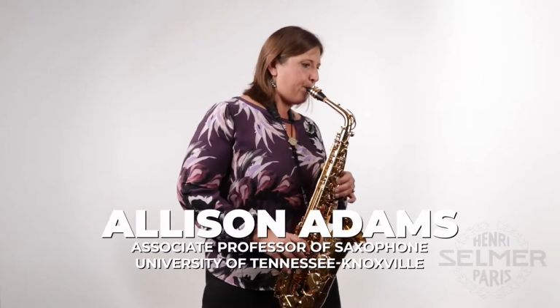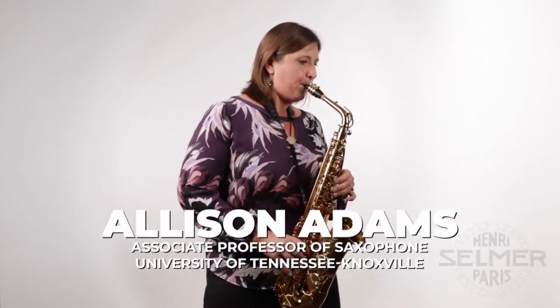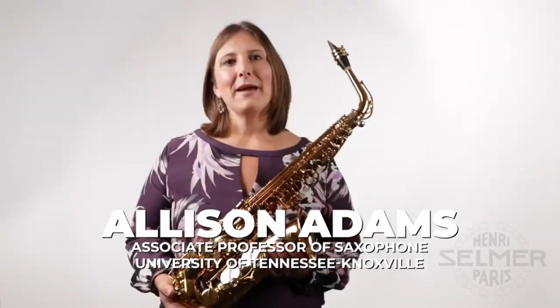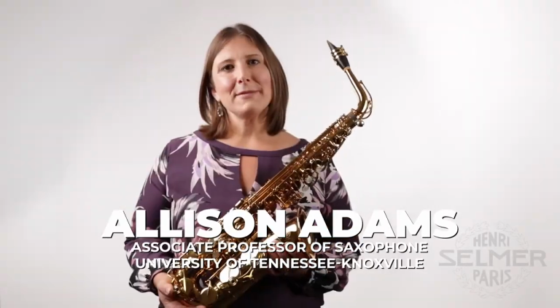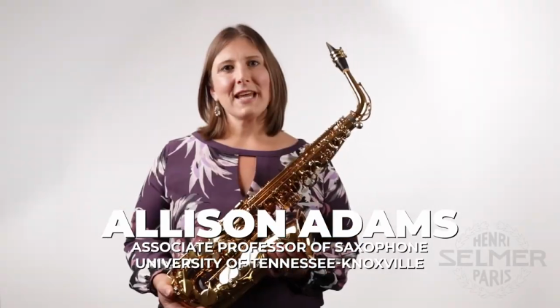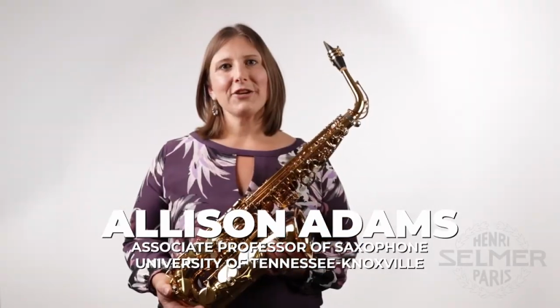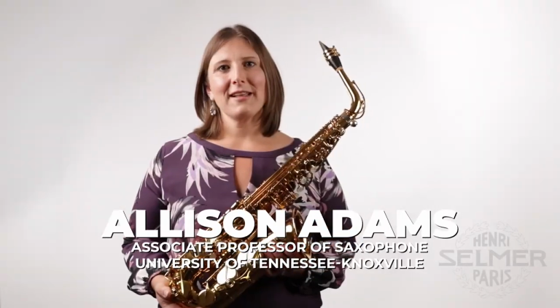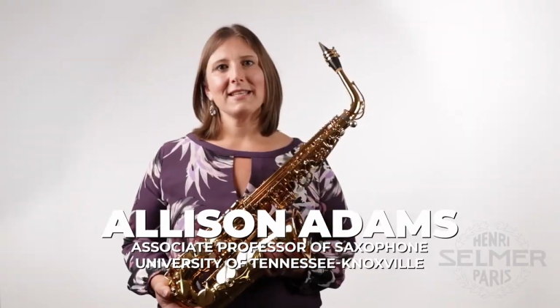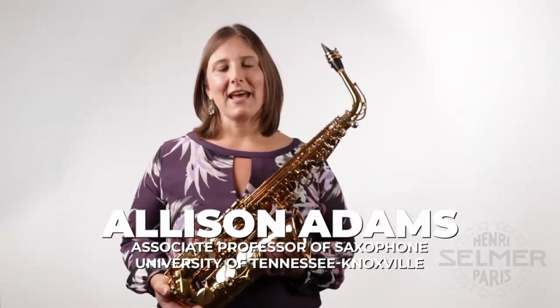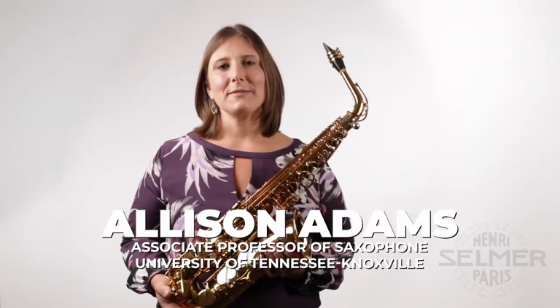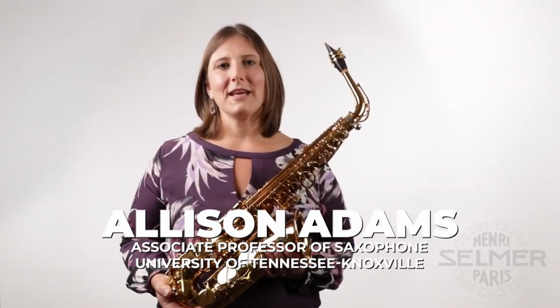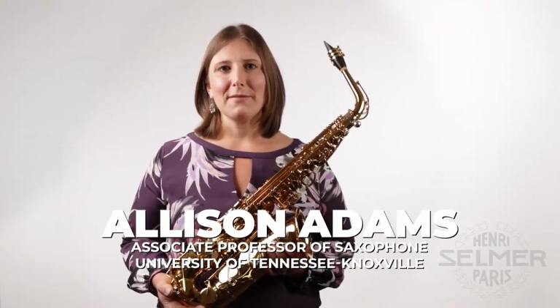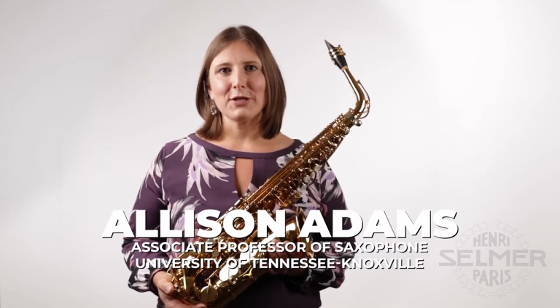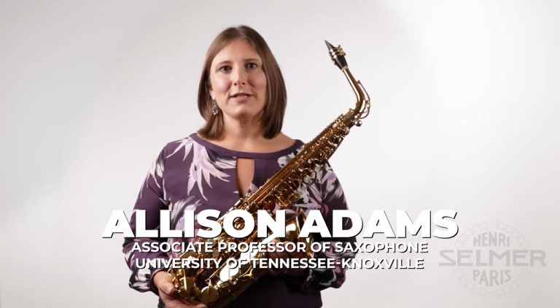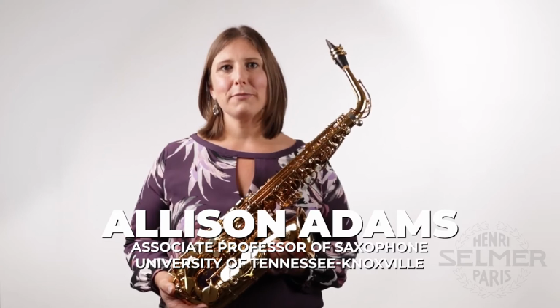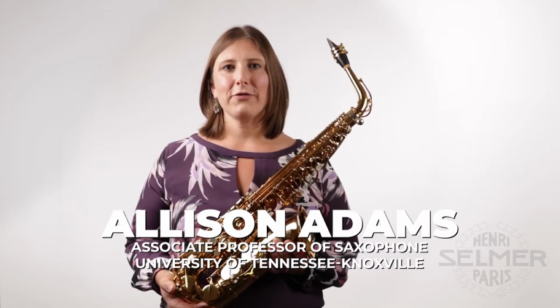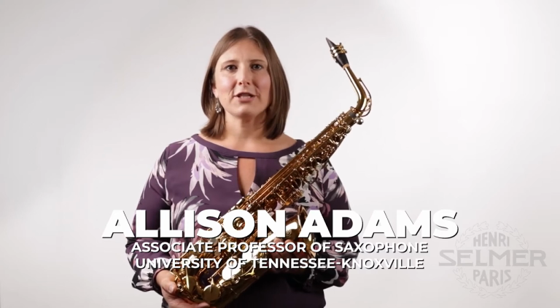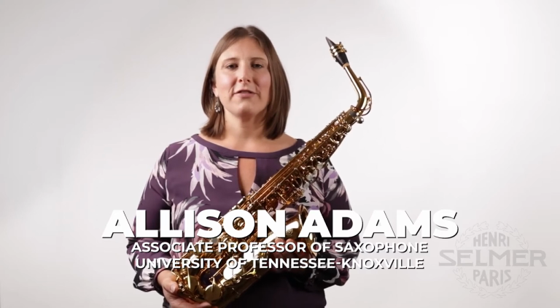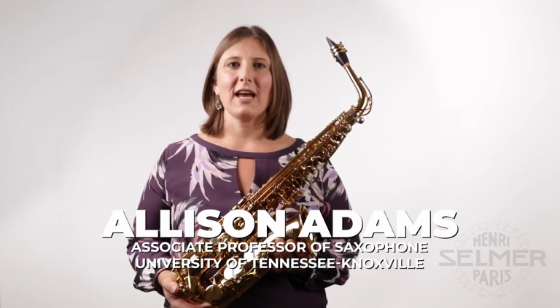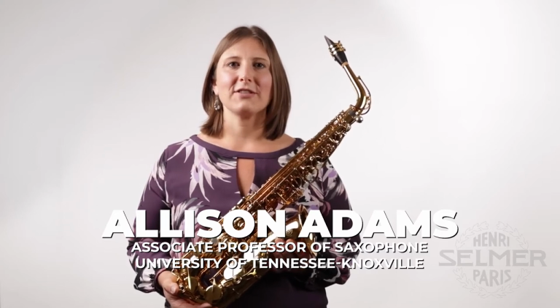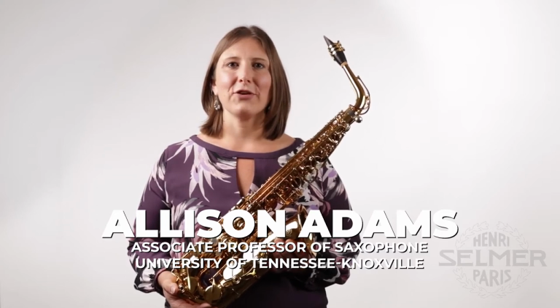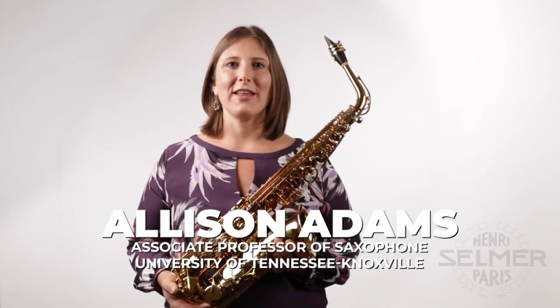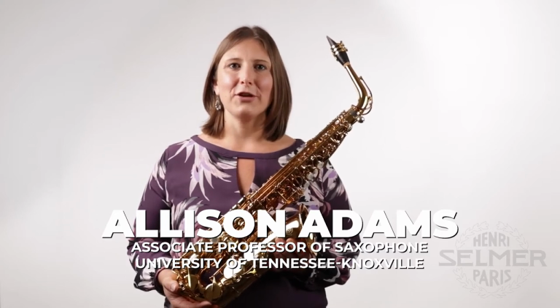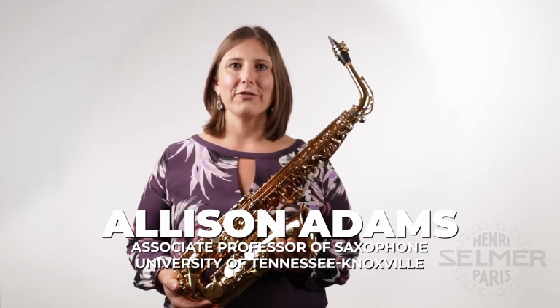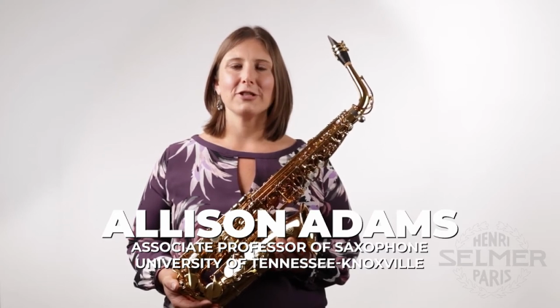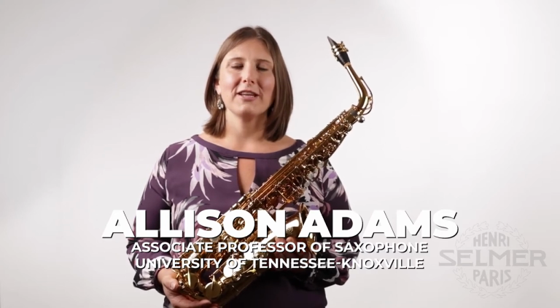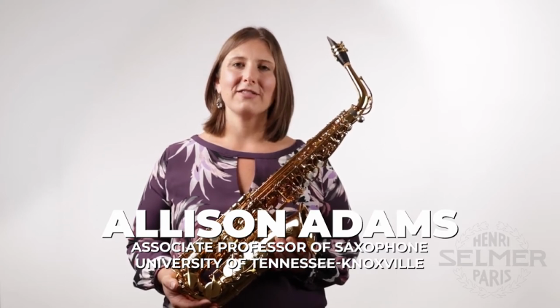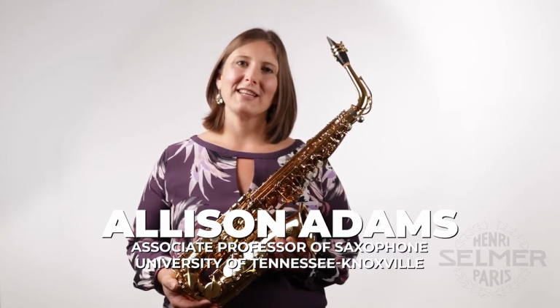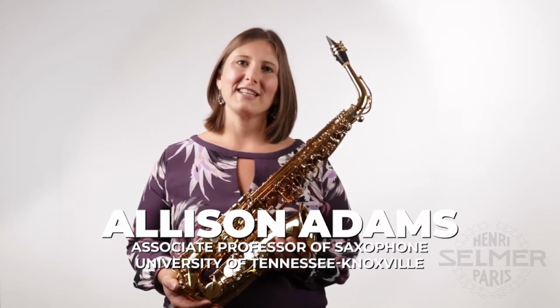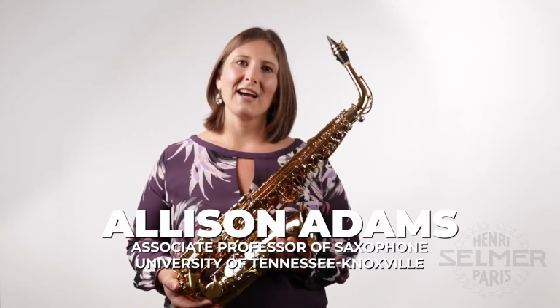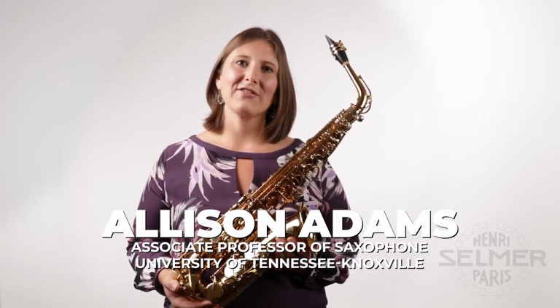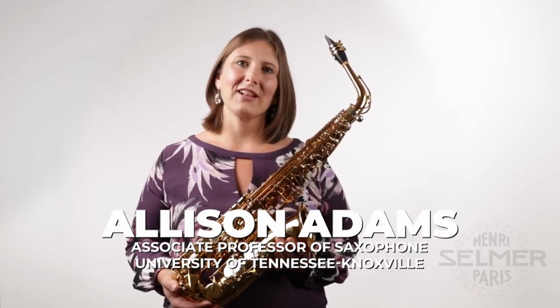My name is Dr. Allison Adams and I'm associate professor of saxophone at the University of Tennessee Knoxville.